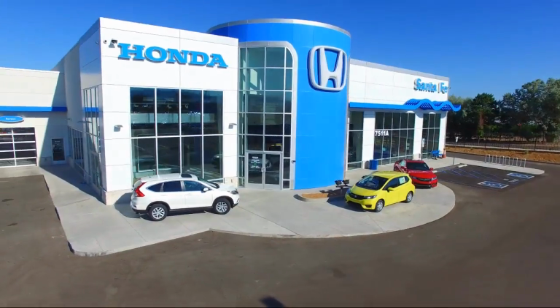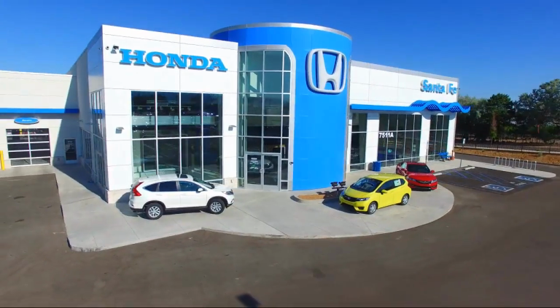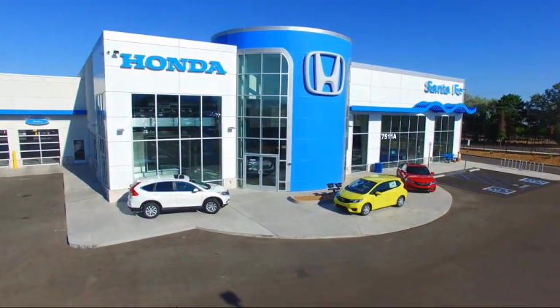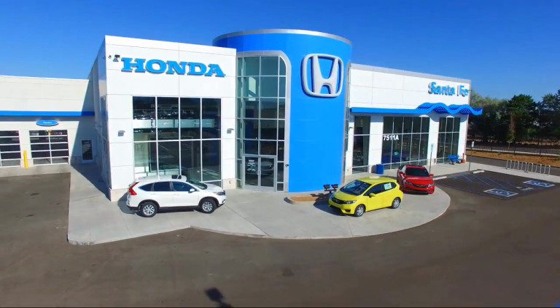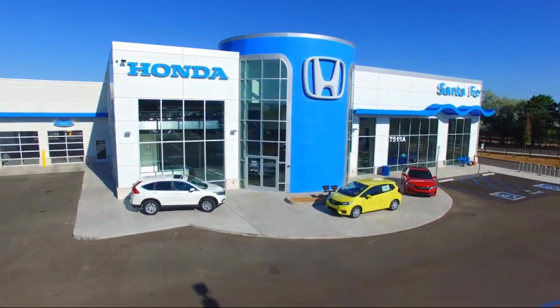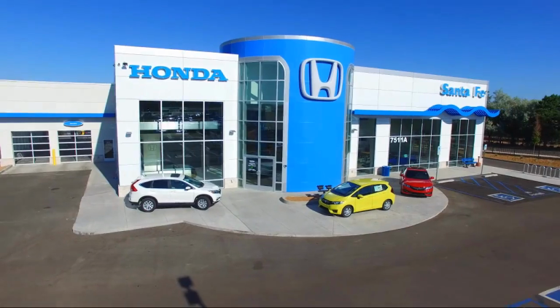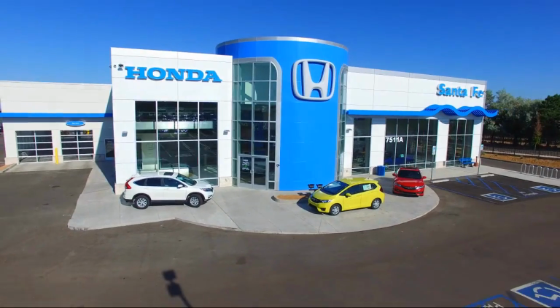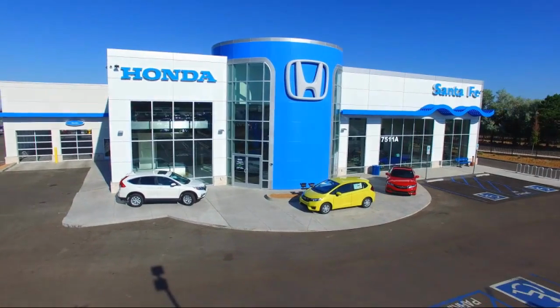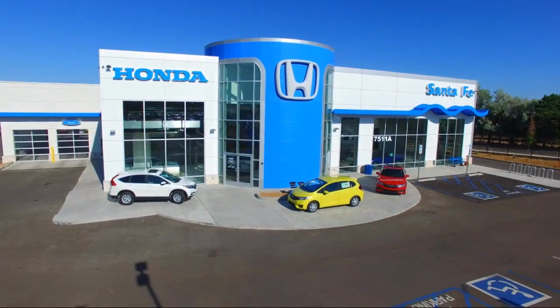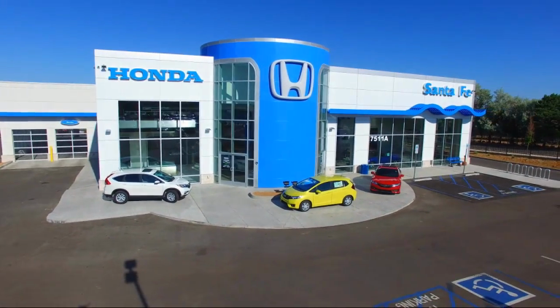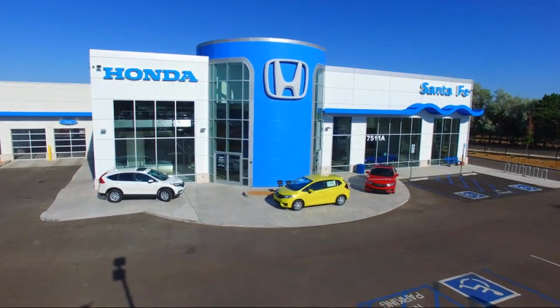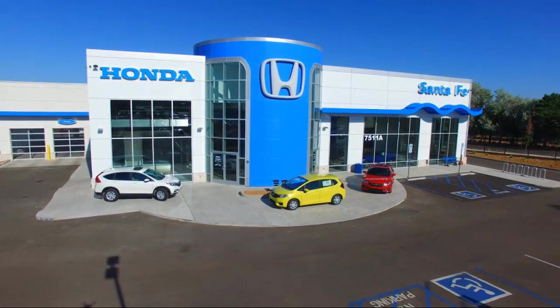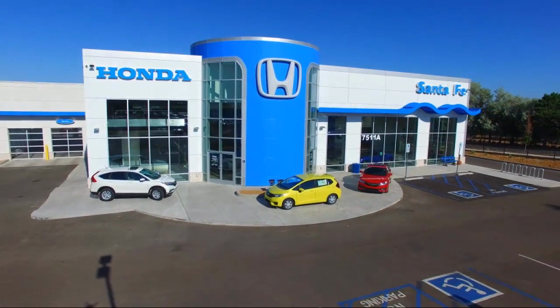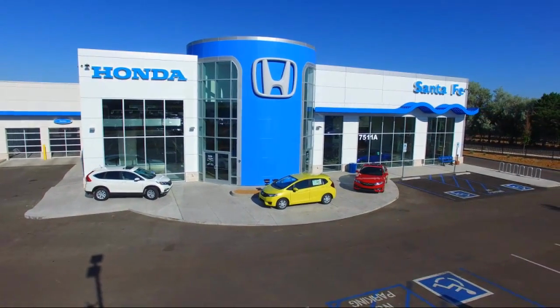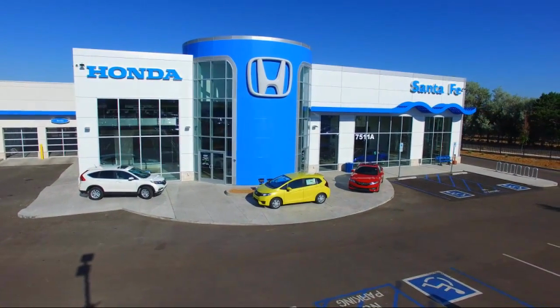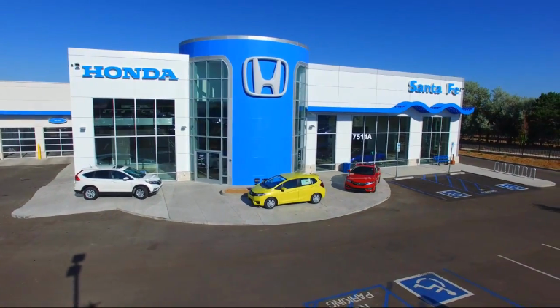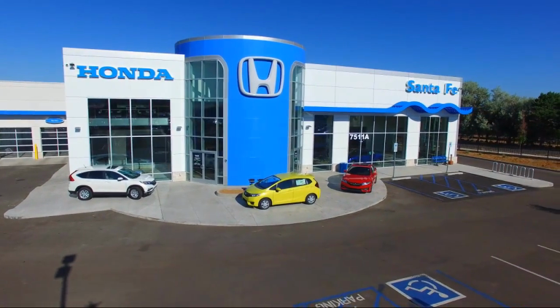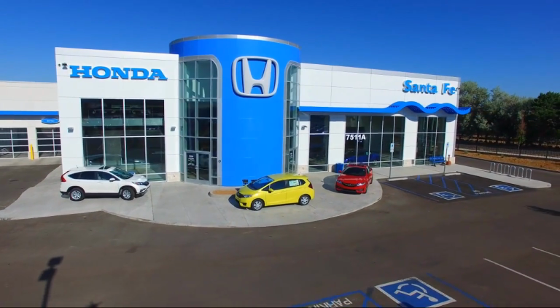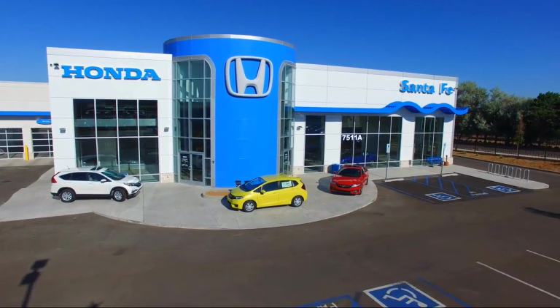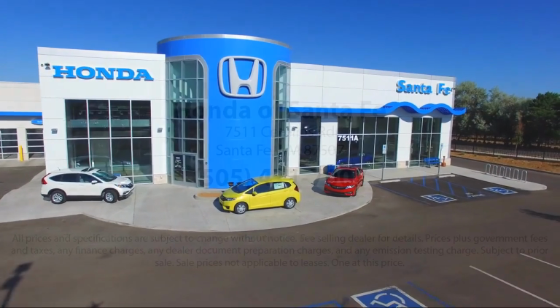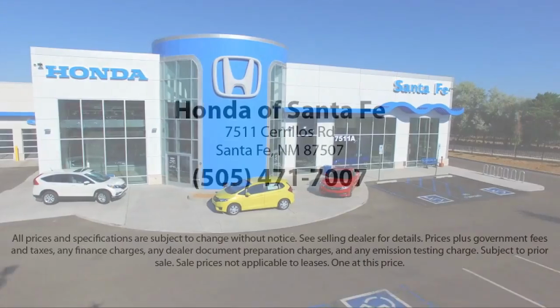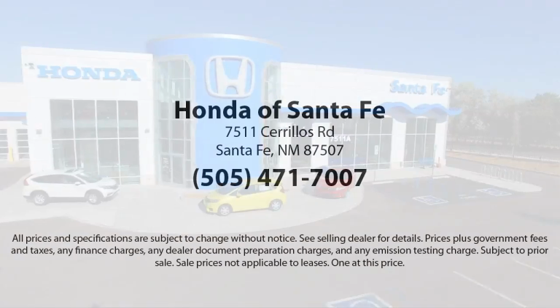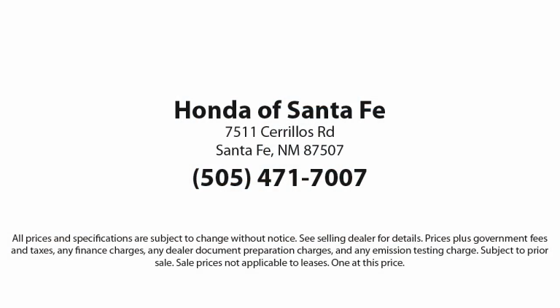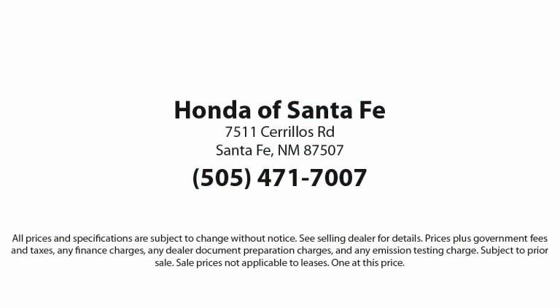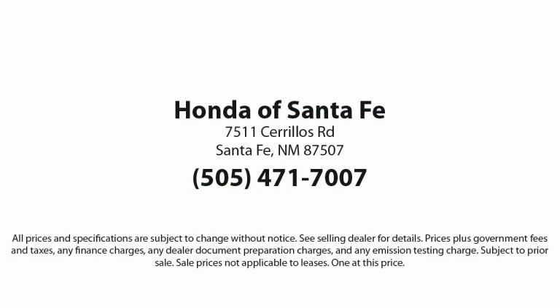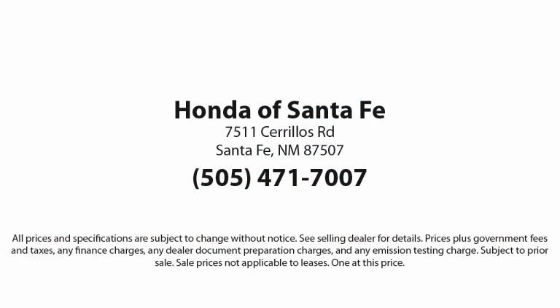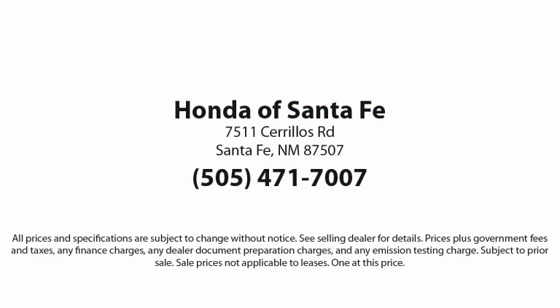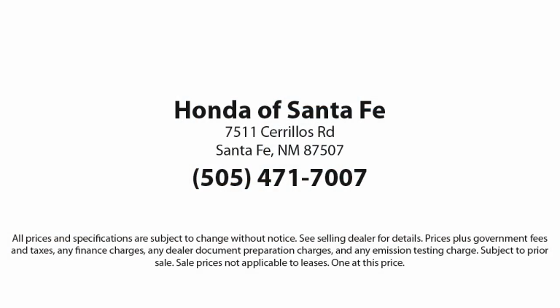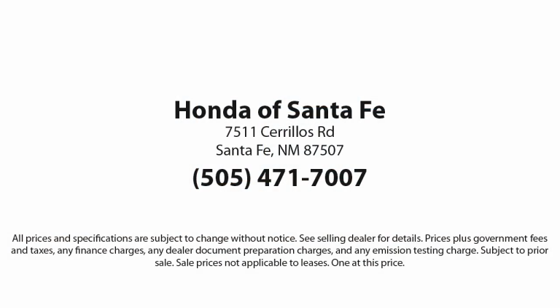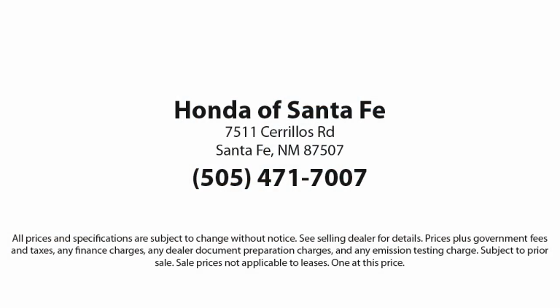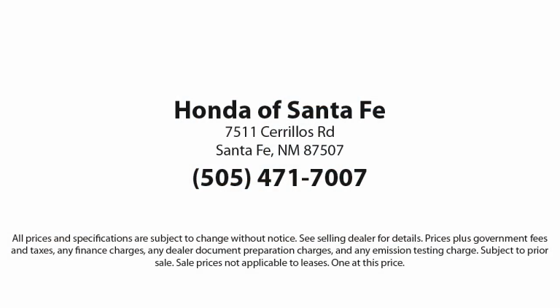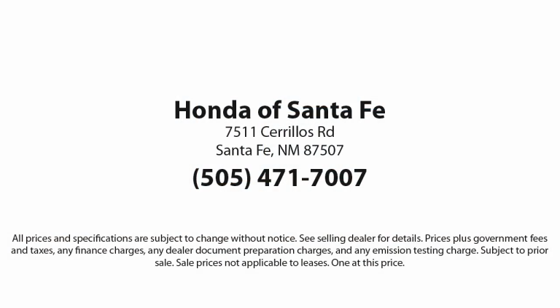We're located at 7511 Sirius Road in Santa Fe.